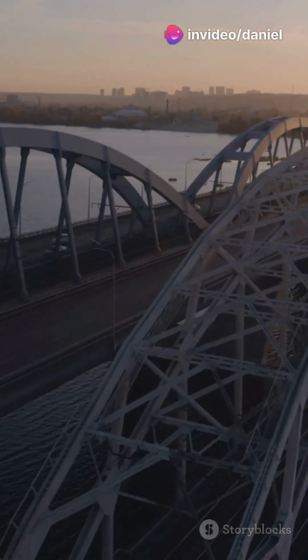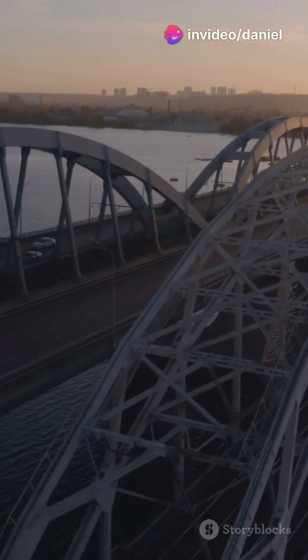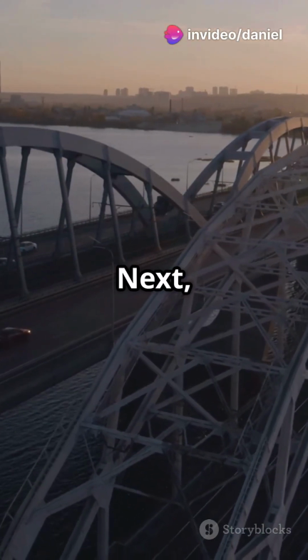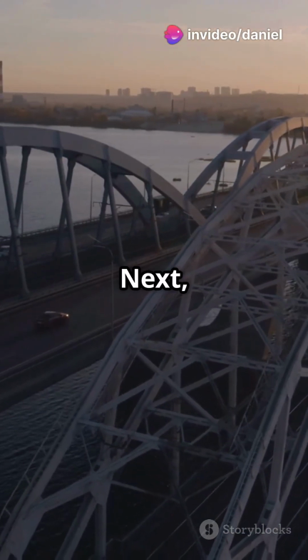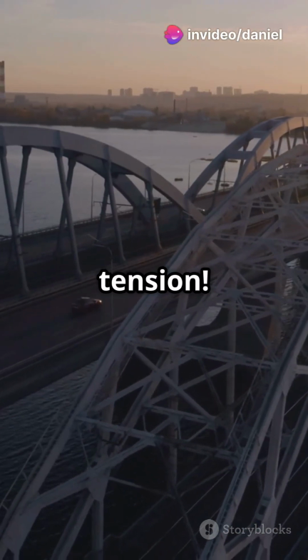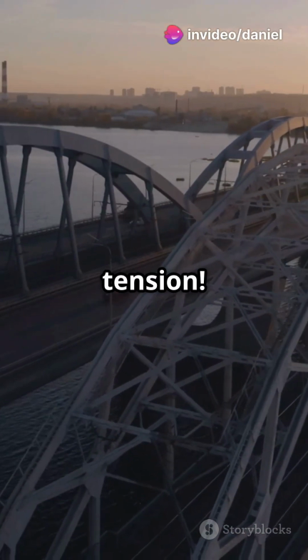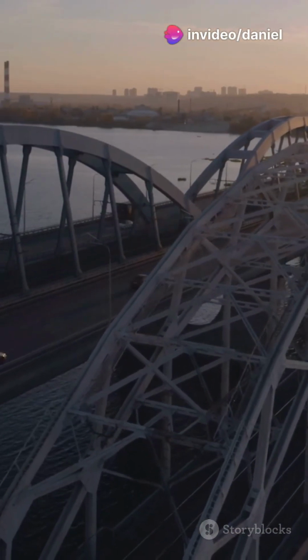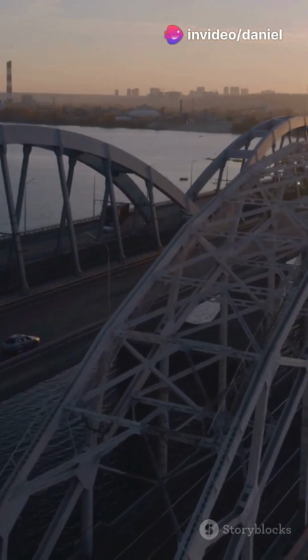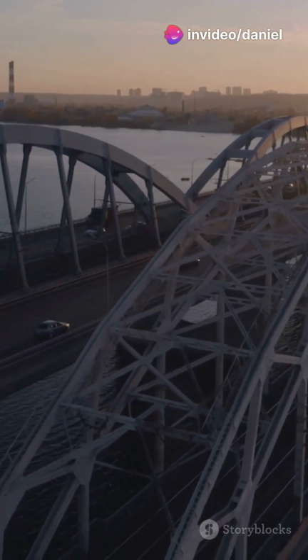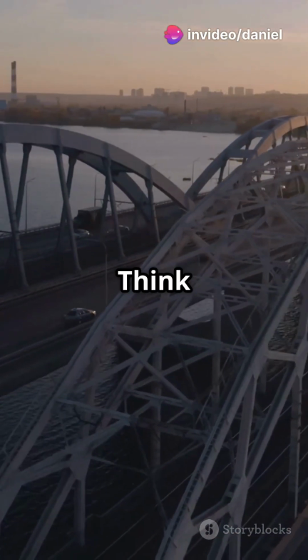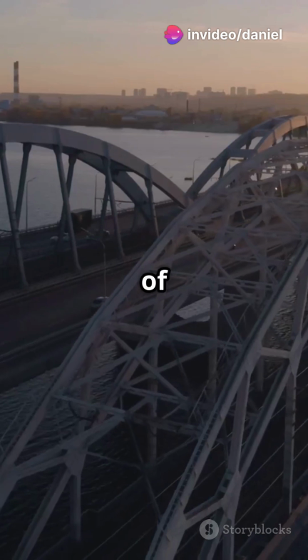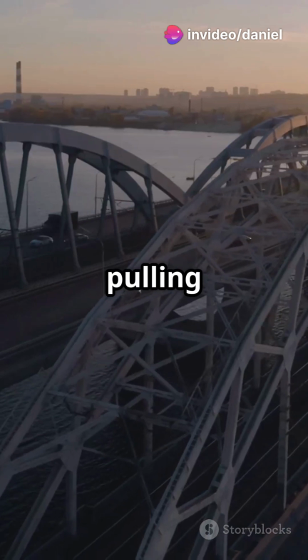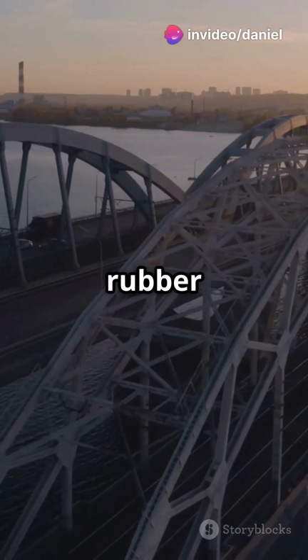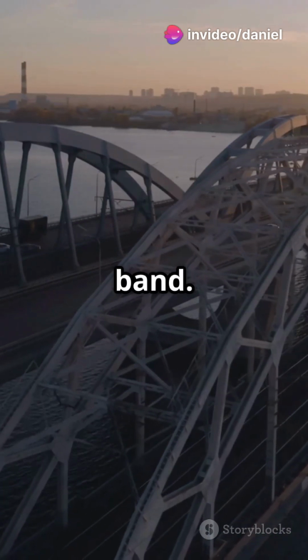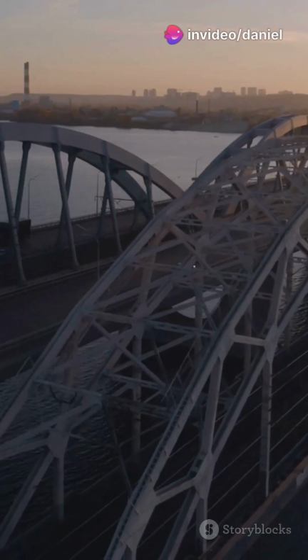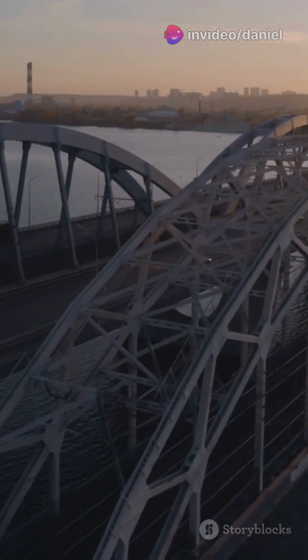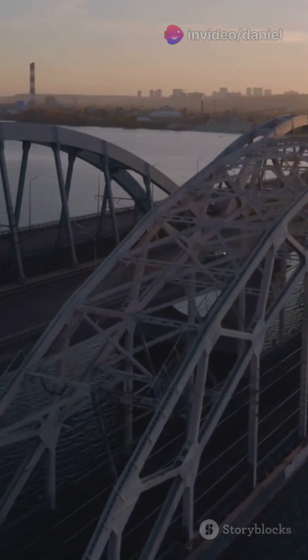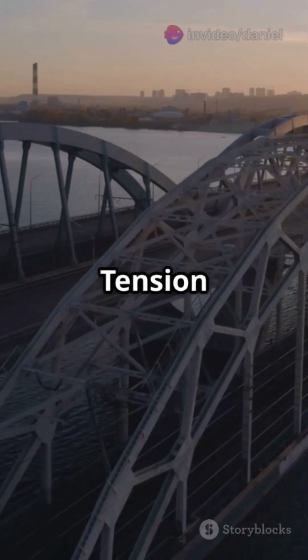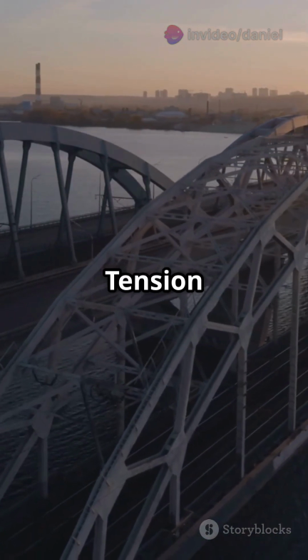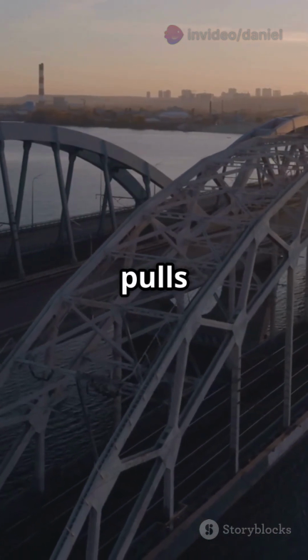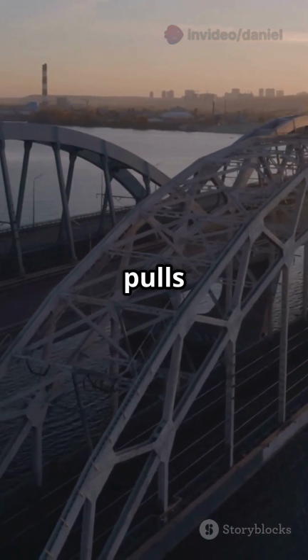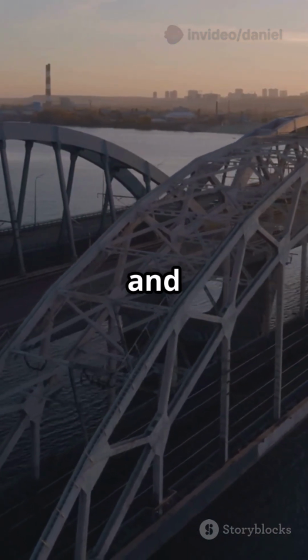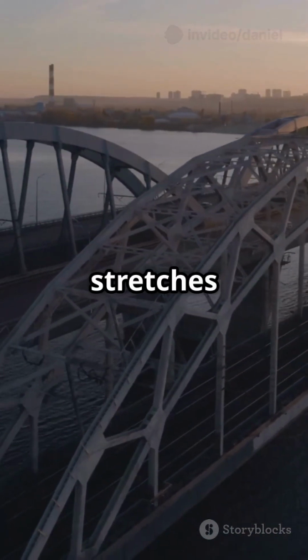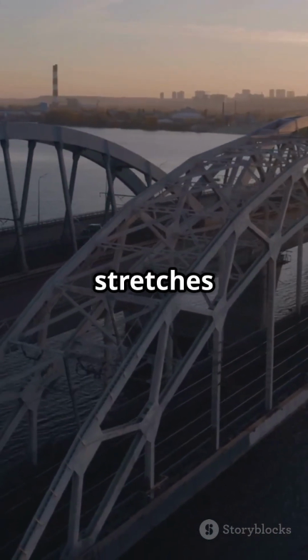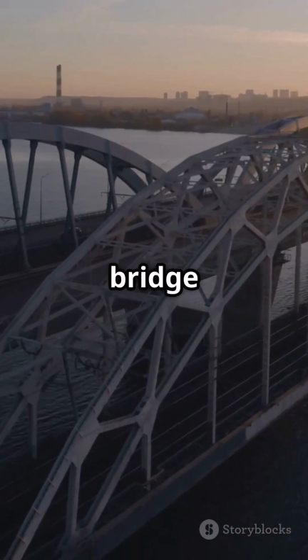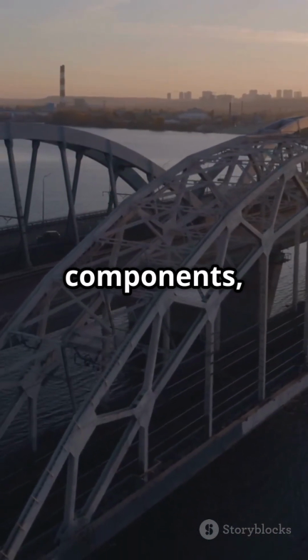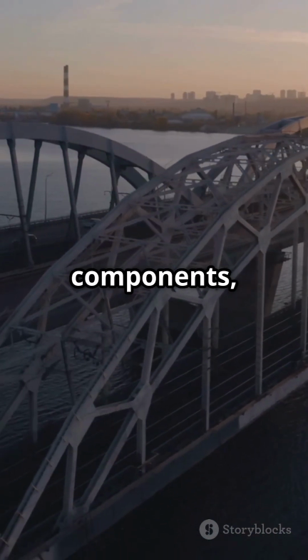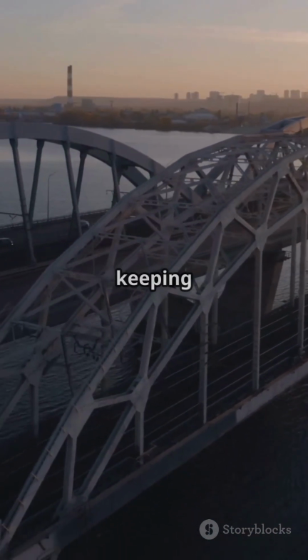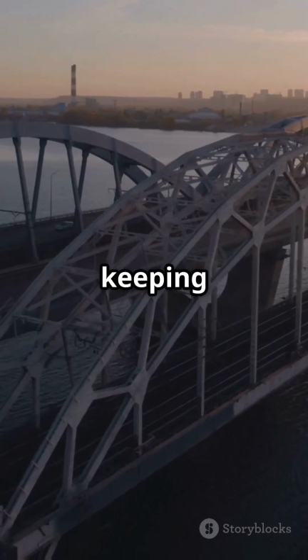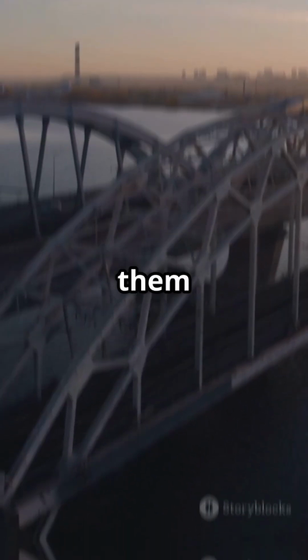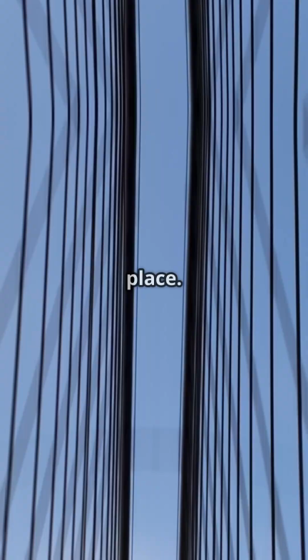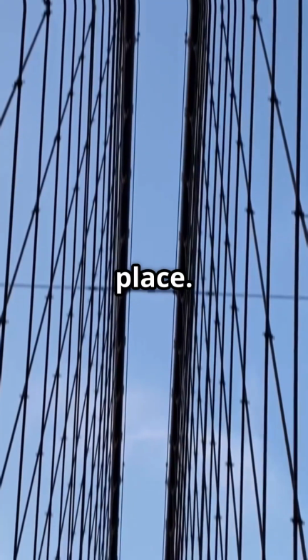And next, tension! Think of pulling a rubber band. Tension pulls and stretches the bridge components, keeping them in place.